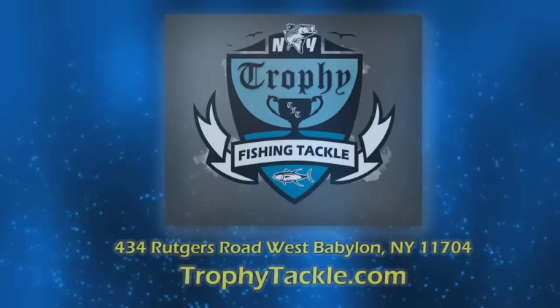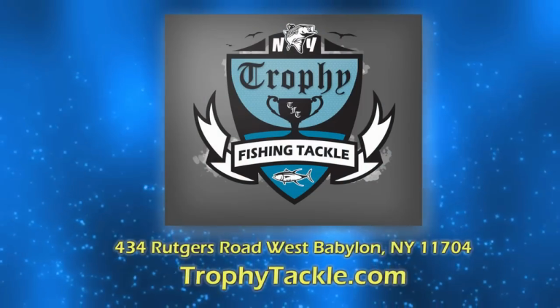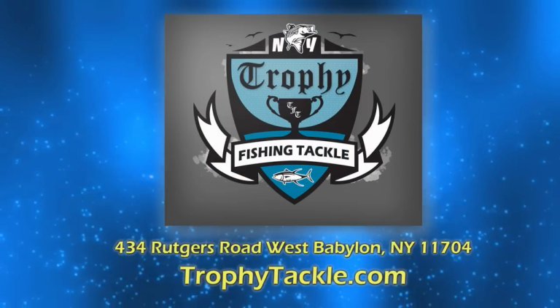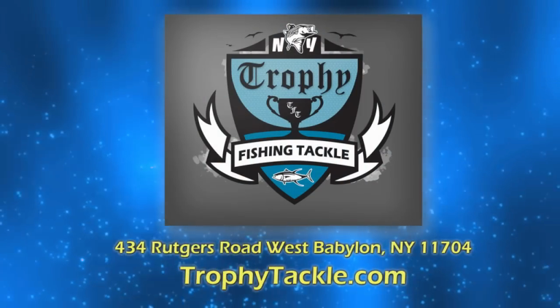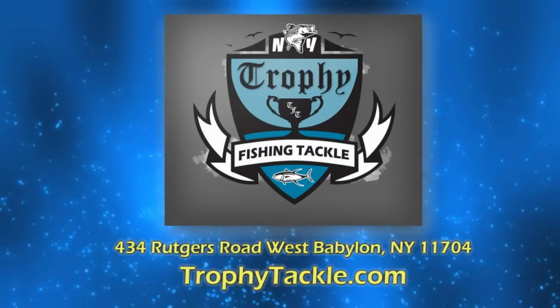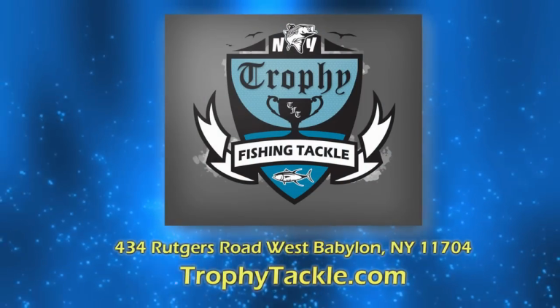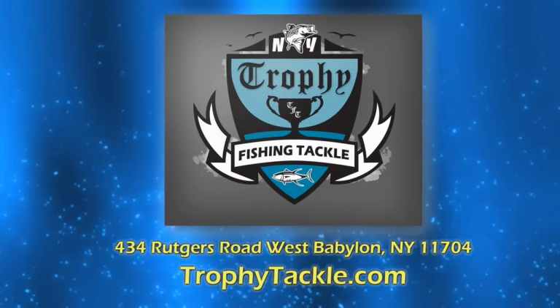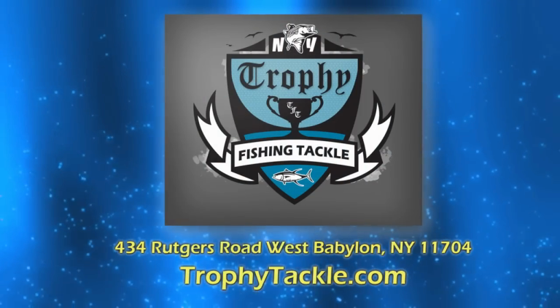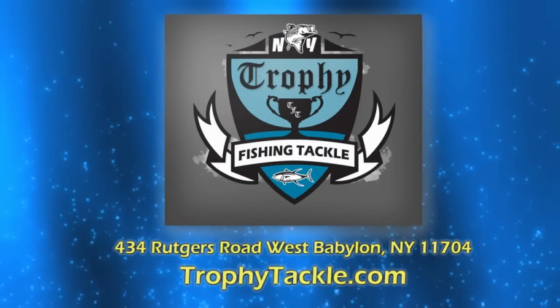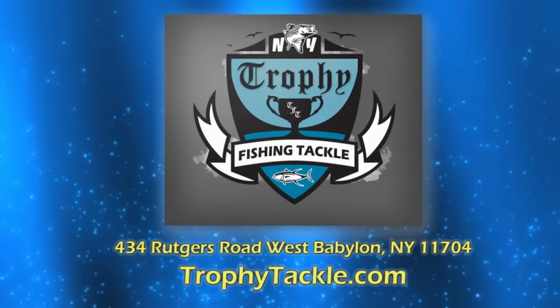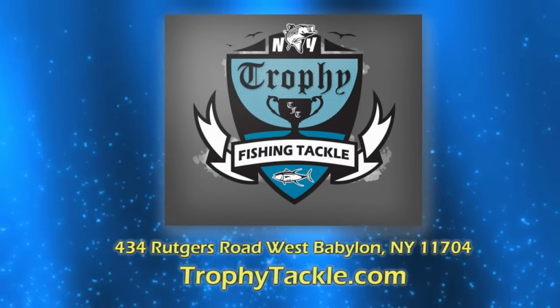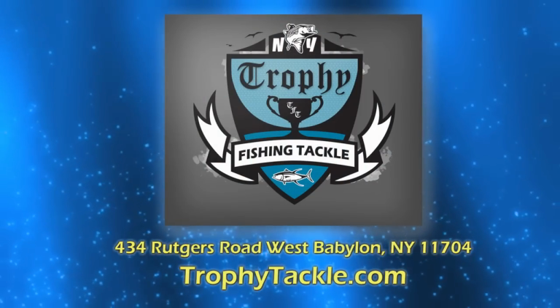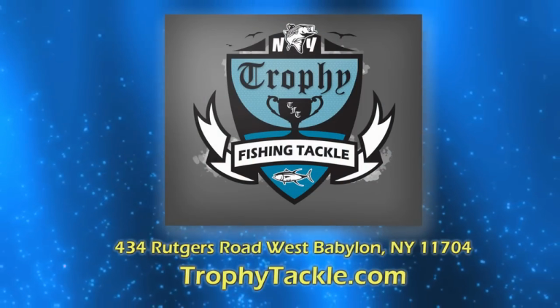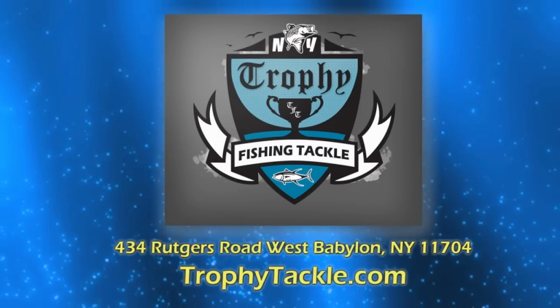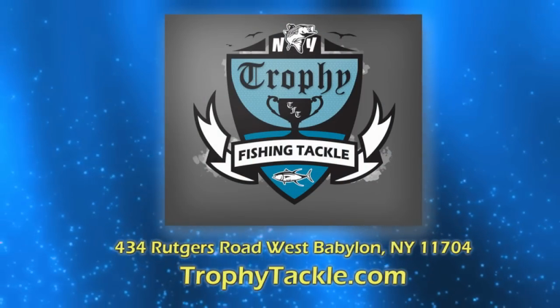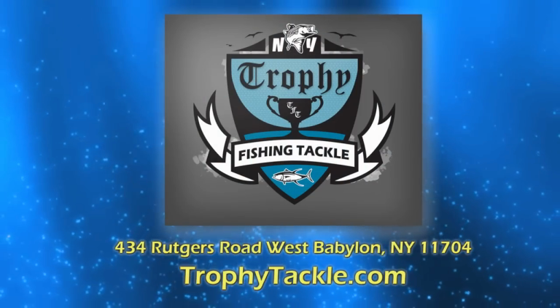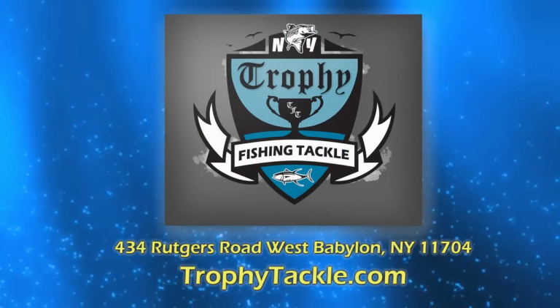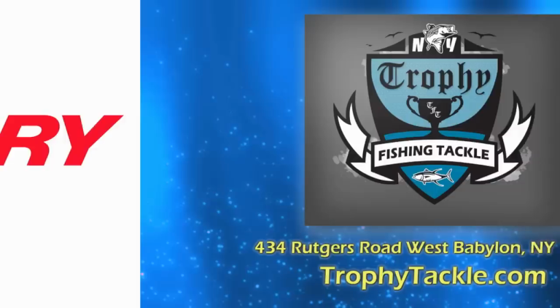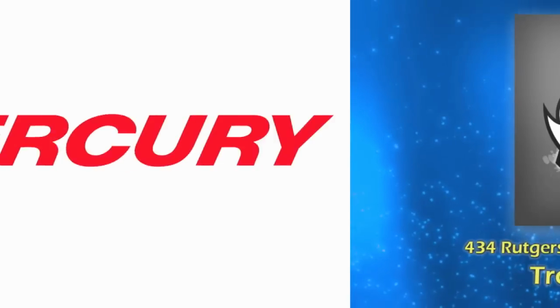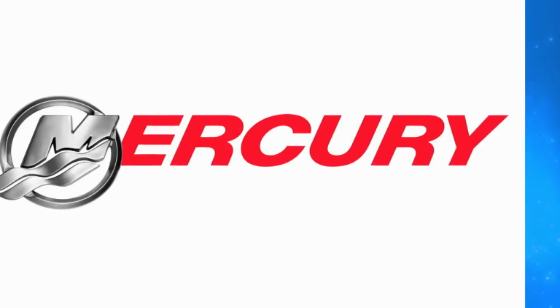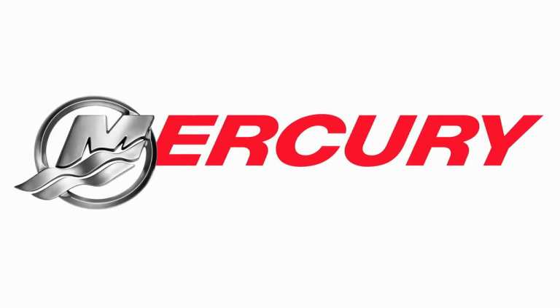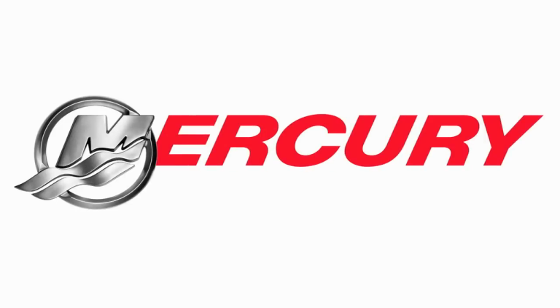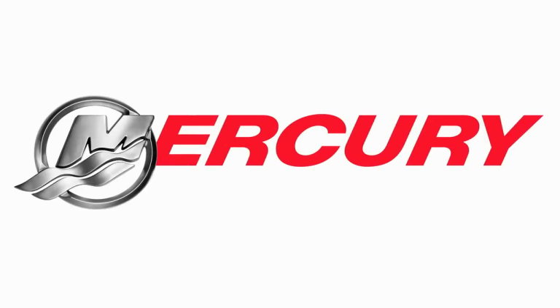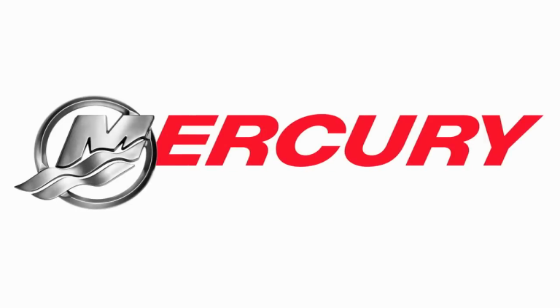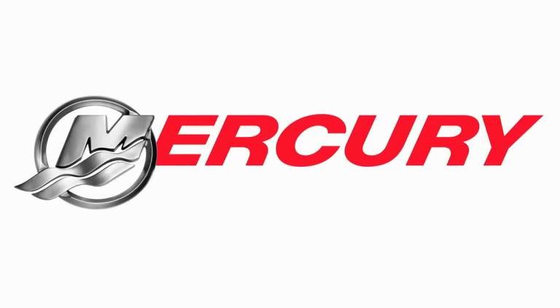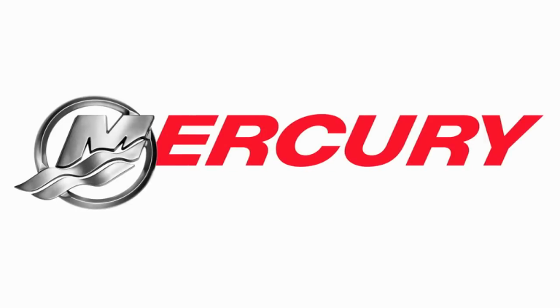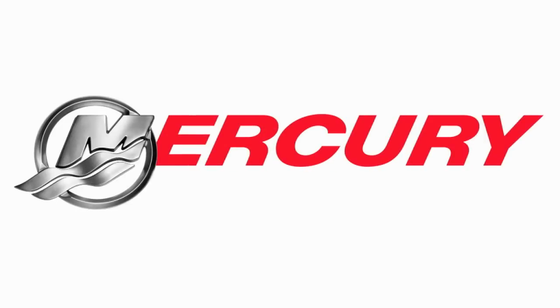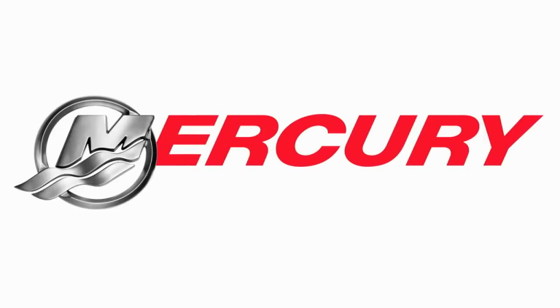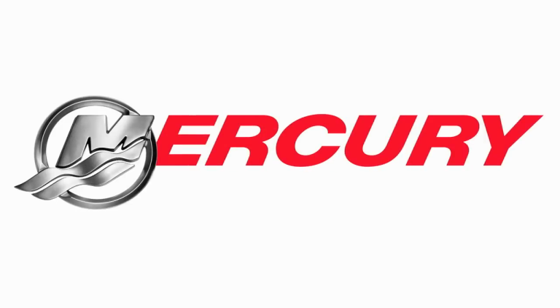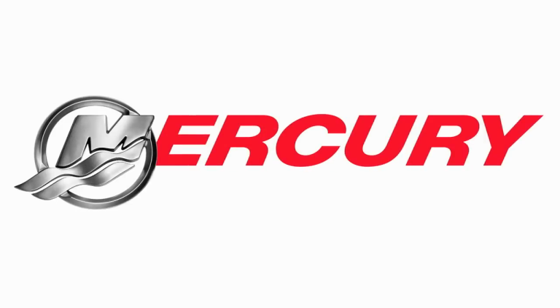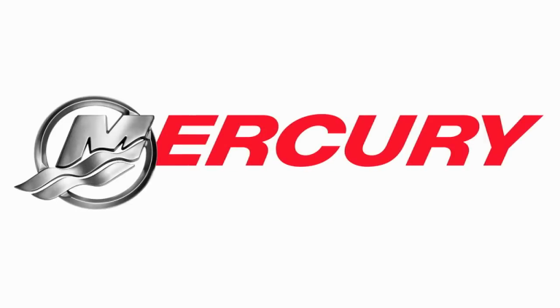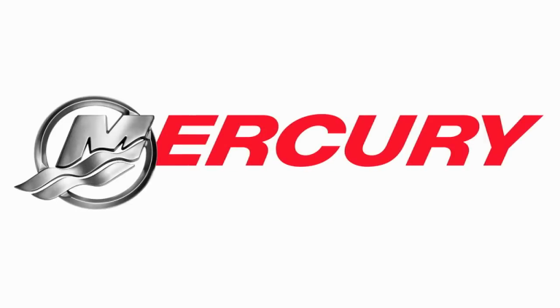This video was made possible from the support of TrophyTackle.com and Mercury Marine, number one on the water.